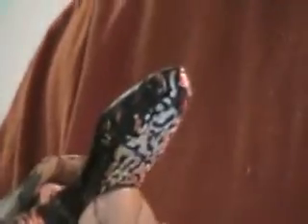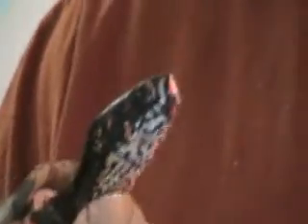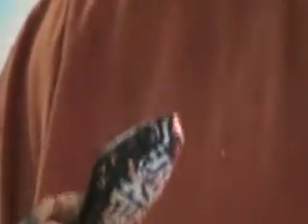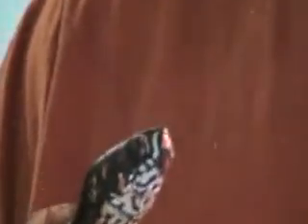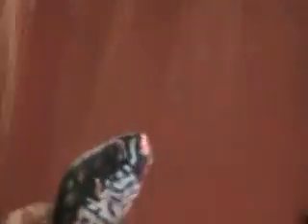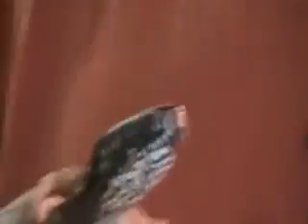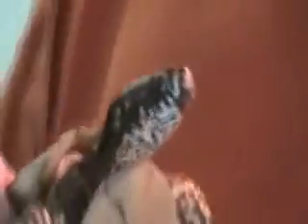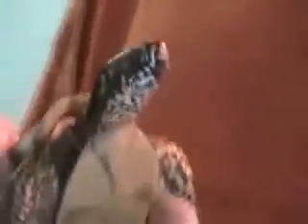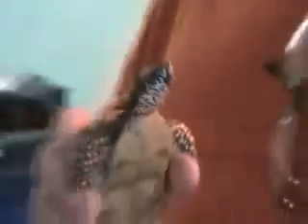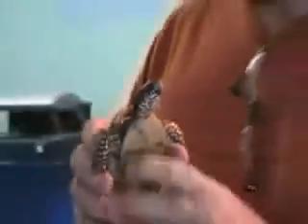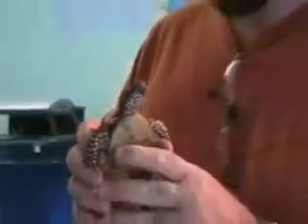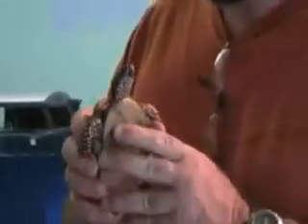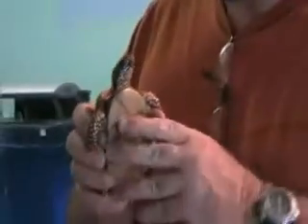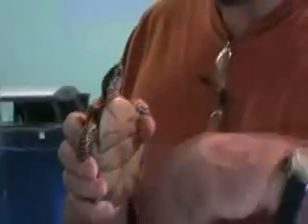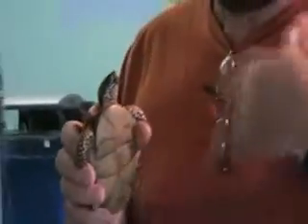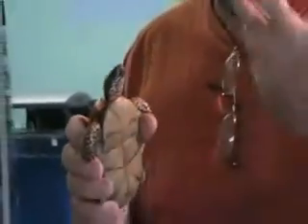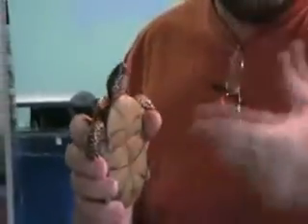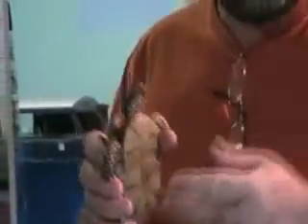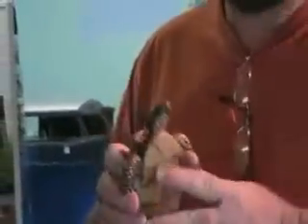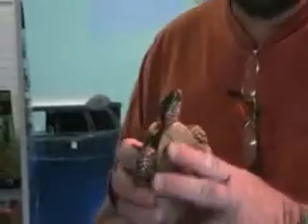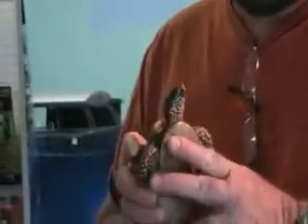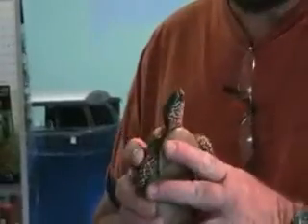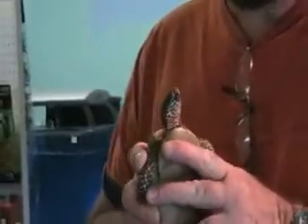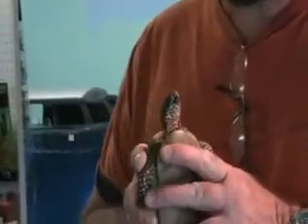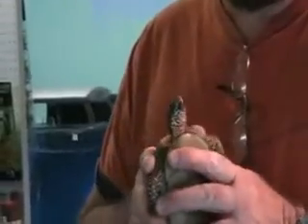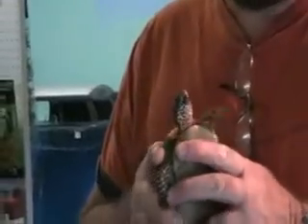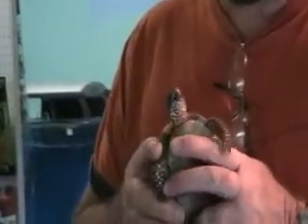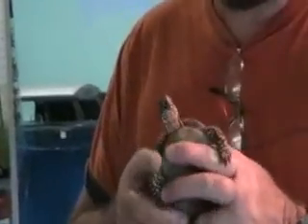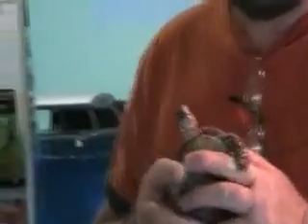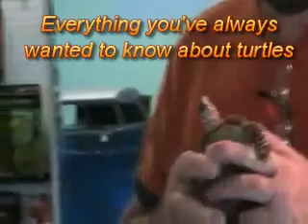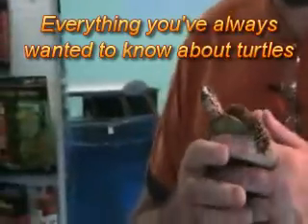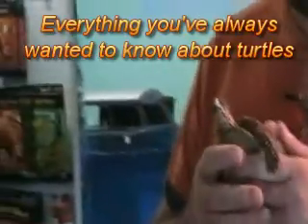Although it's not hard to breed them, they do have a slow life cycle. It takes a while for them to get mature.